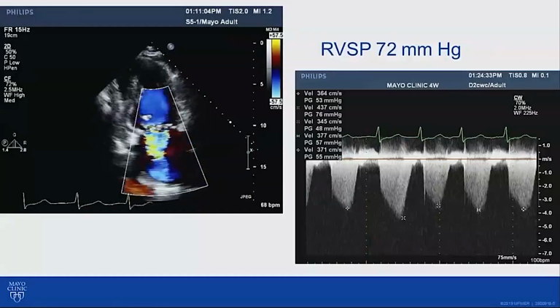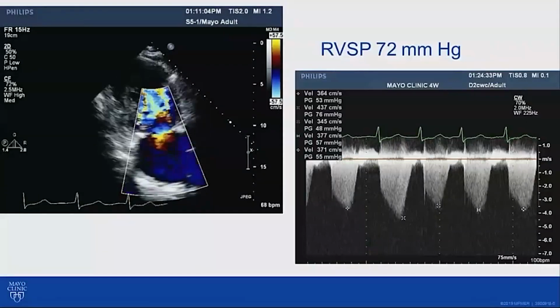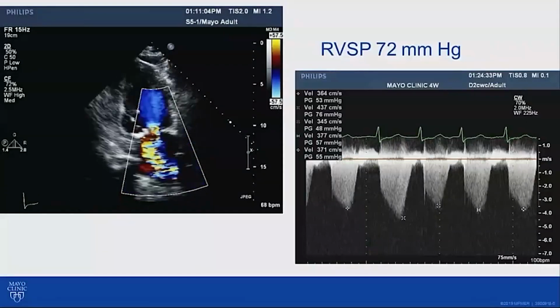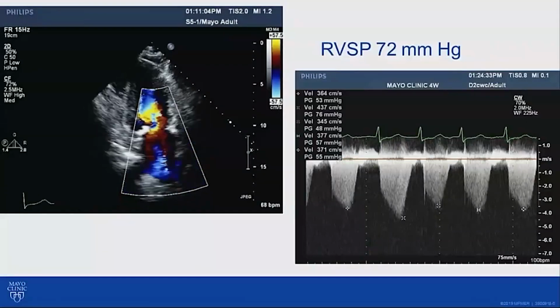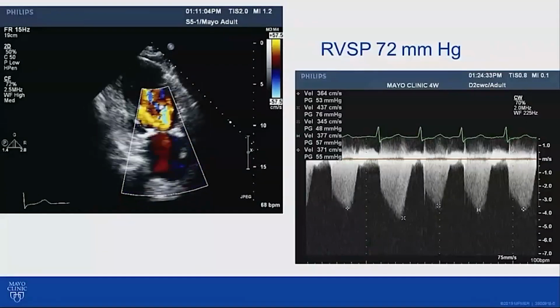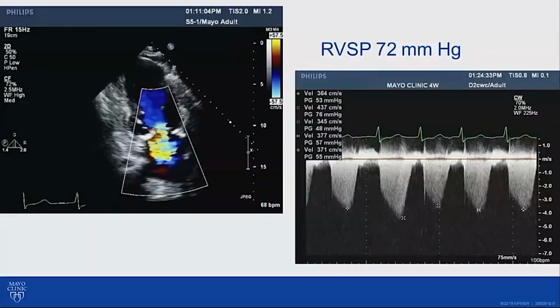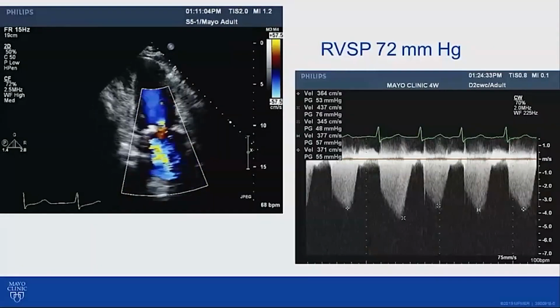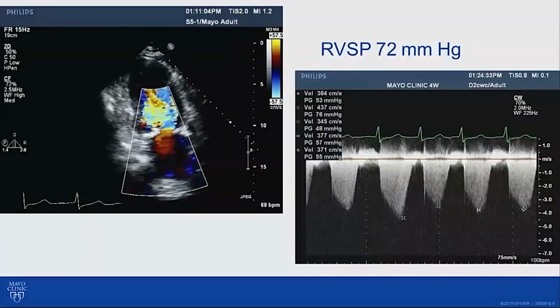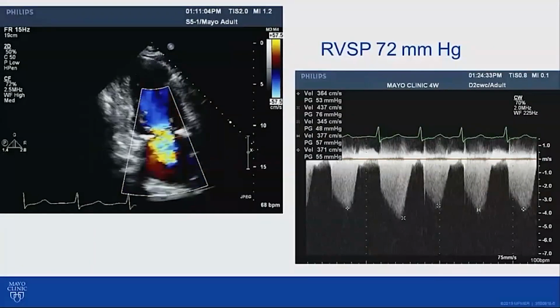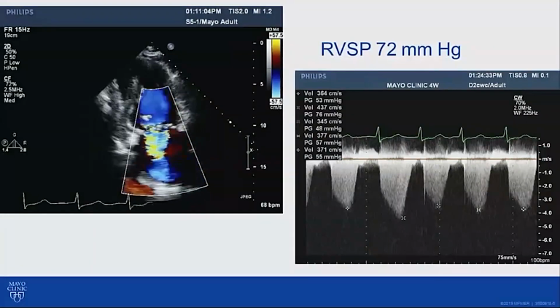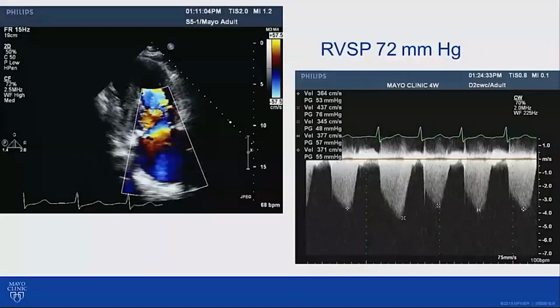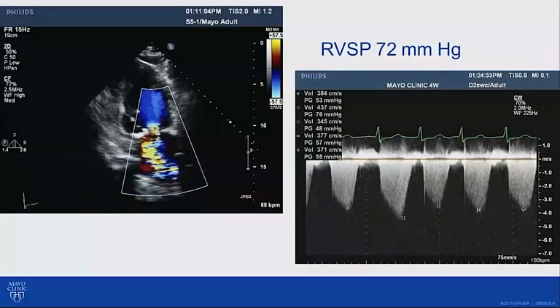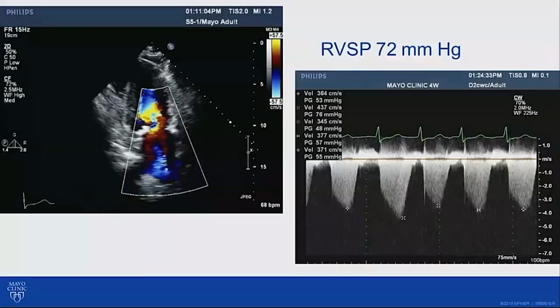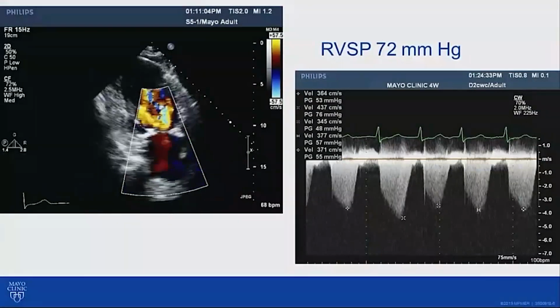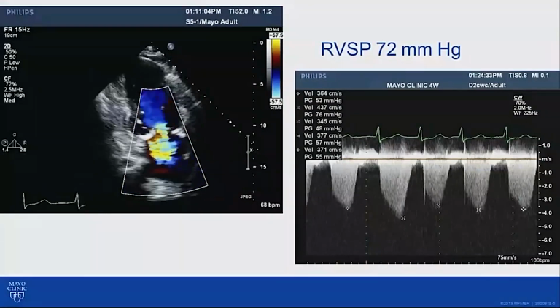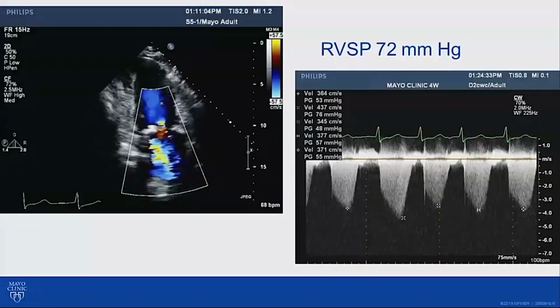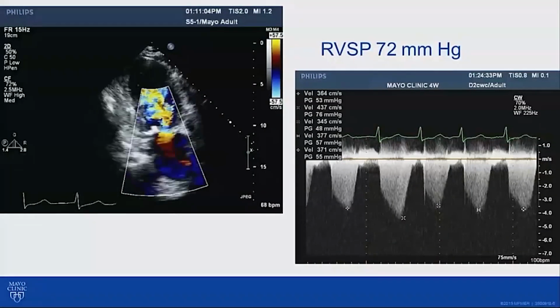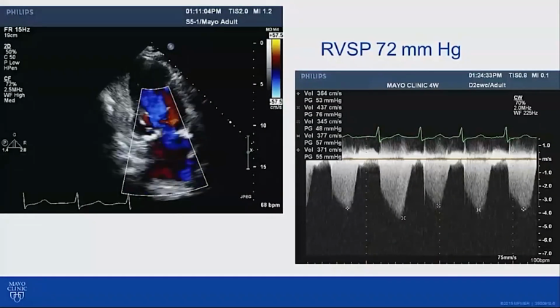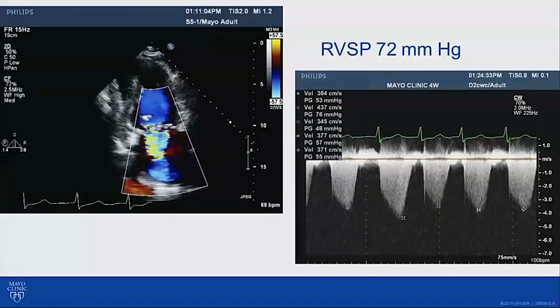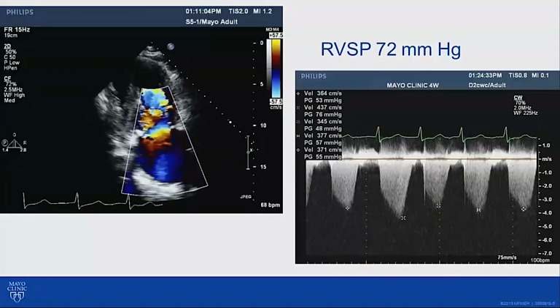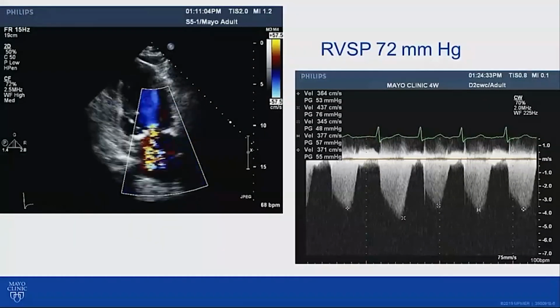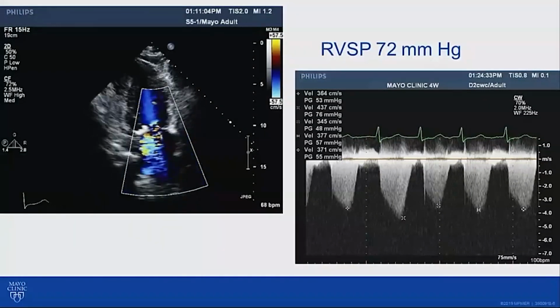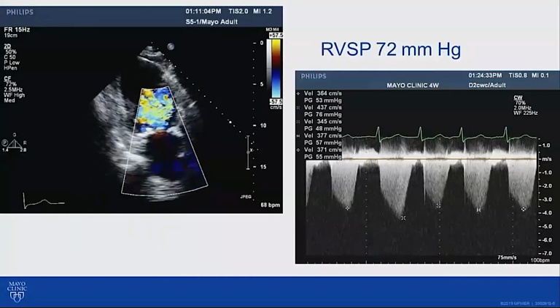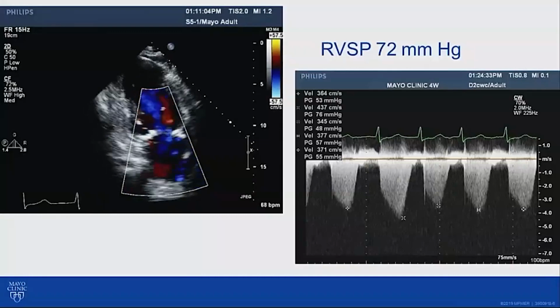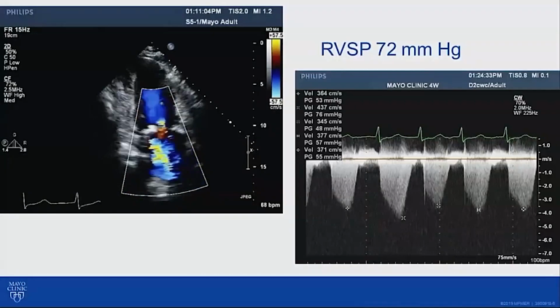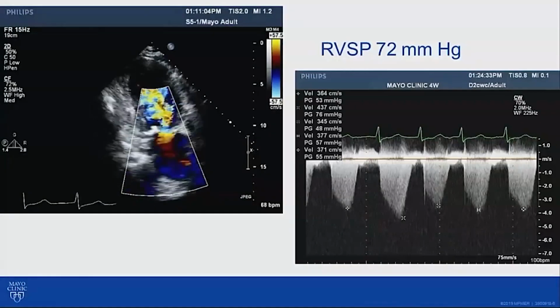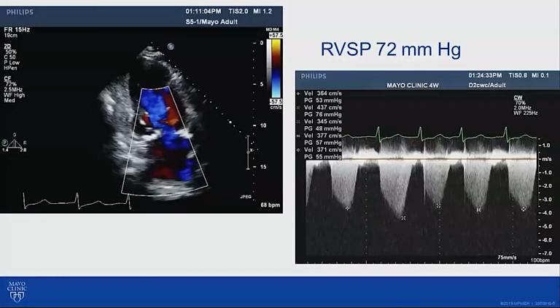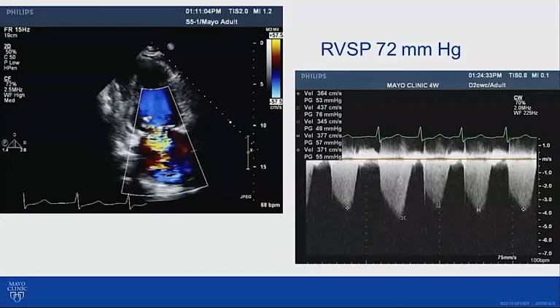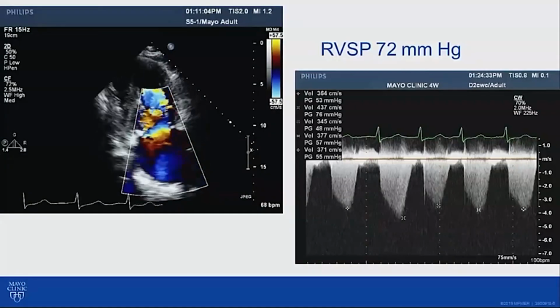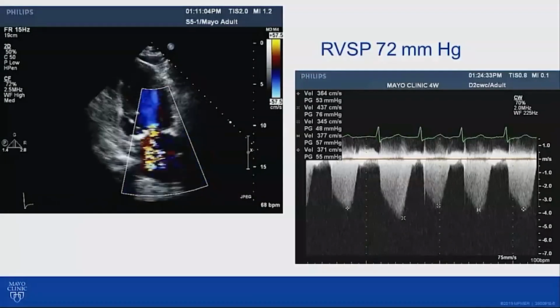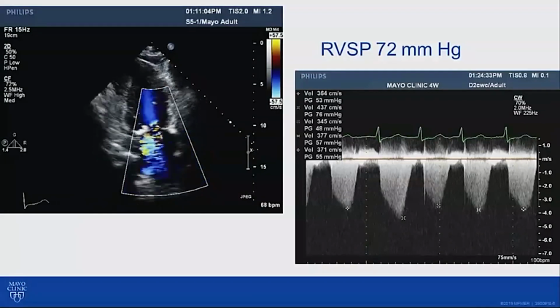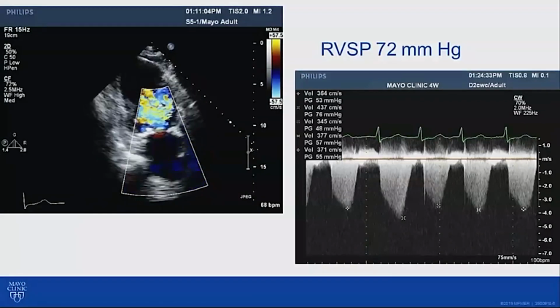Assuming a right atrial pressure of 20 millimeters mercury, his right ventricular systolic pressure was 72 millimeters mercury.